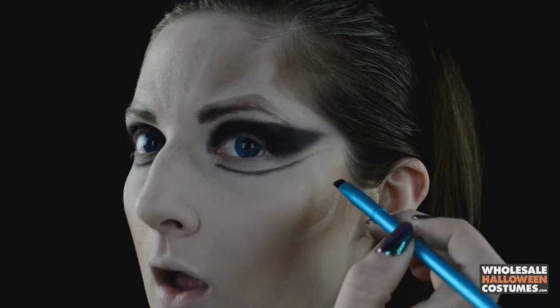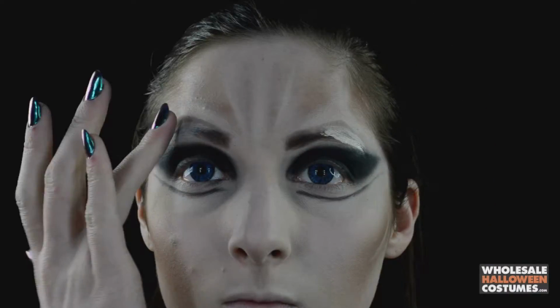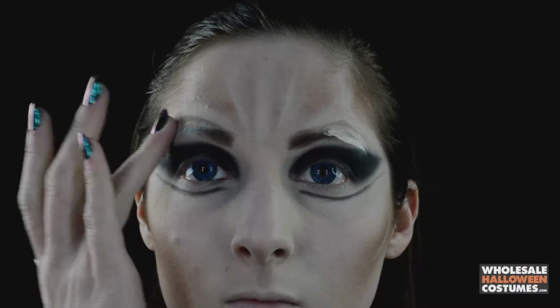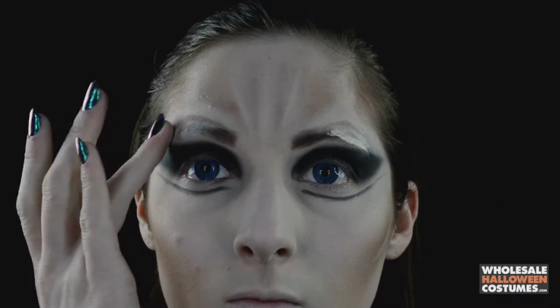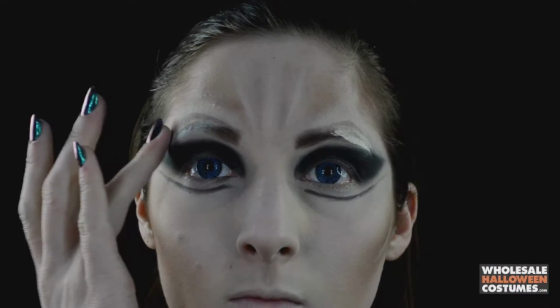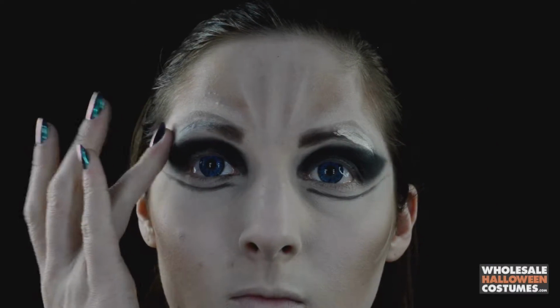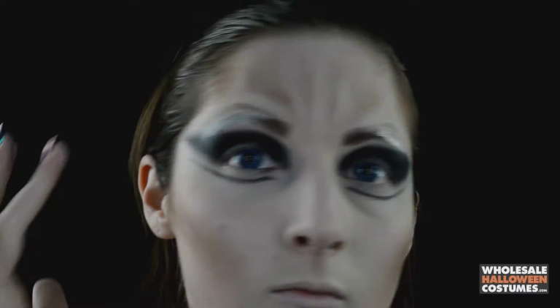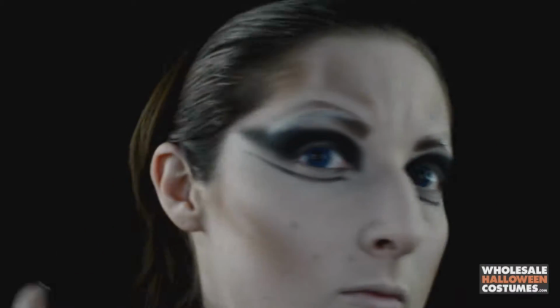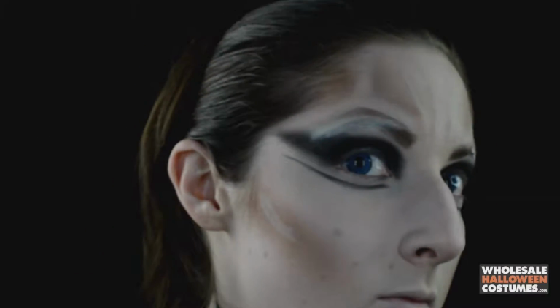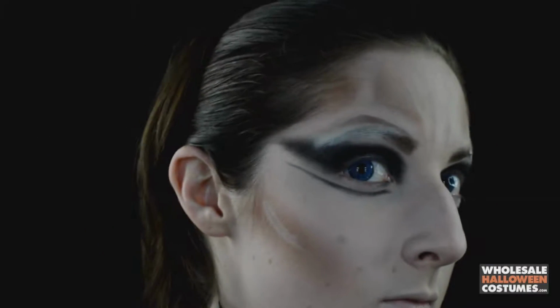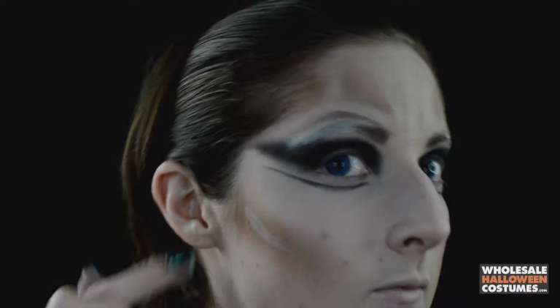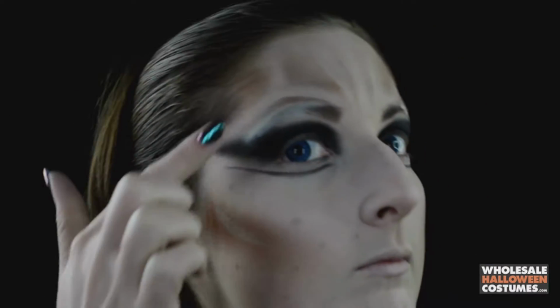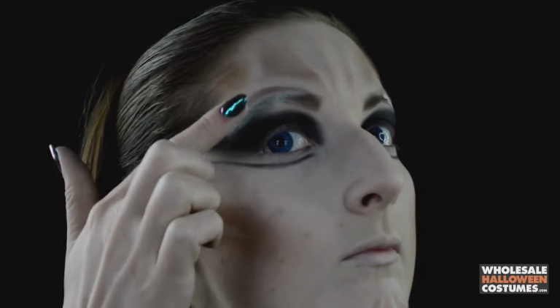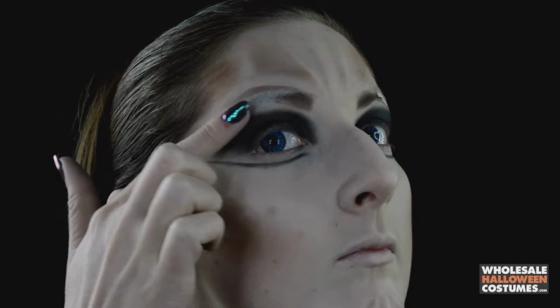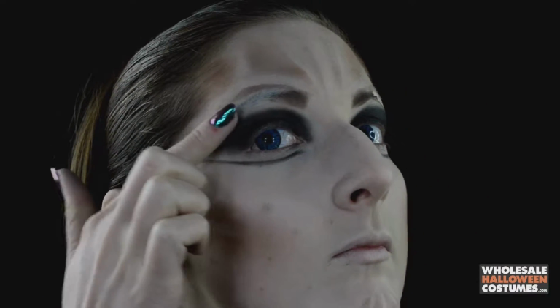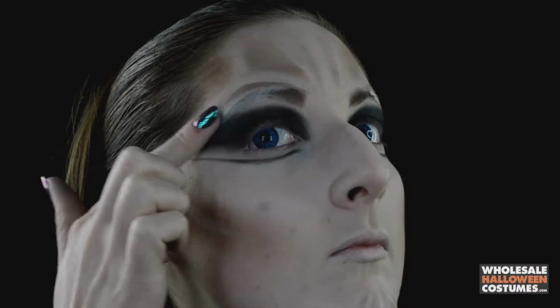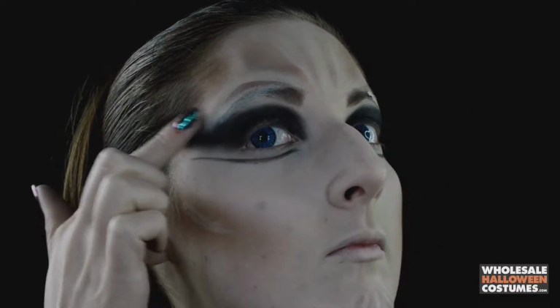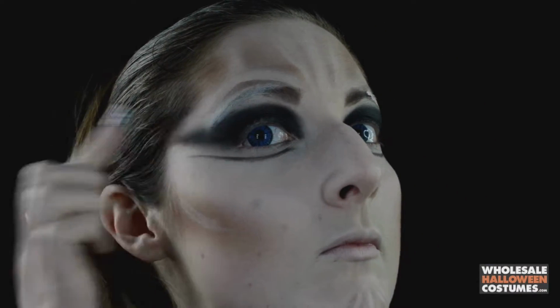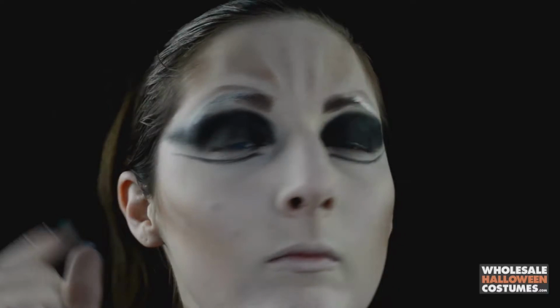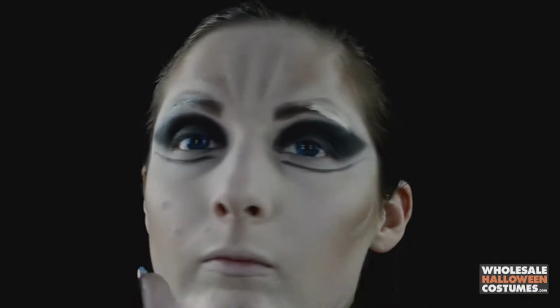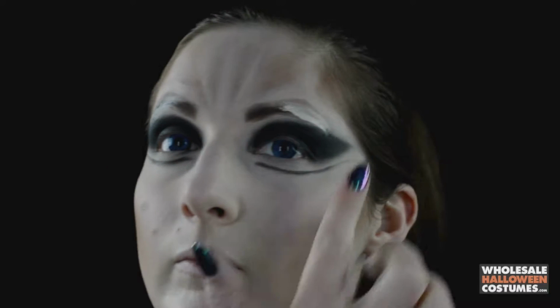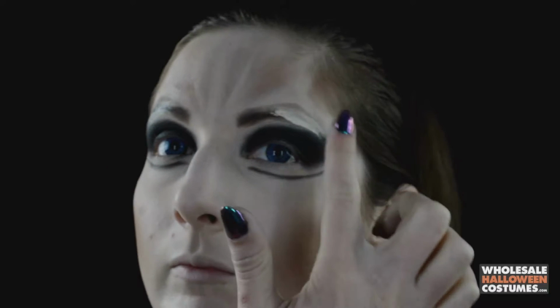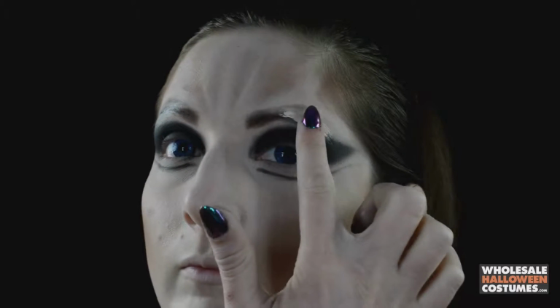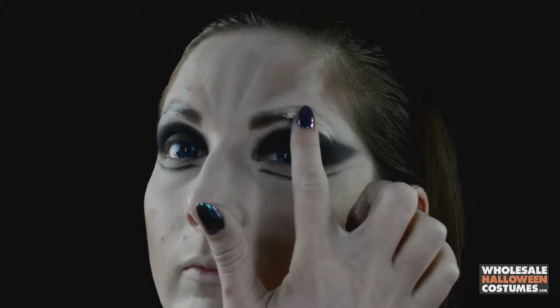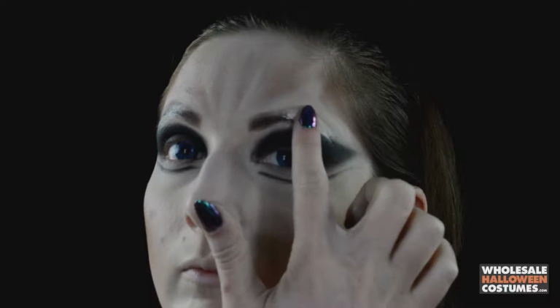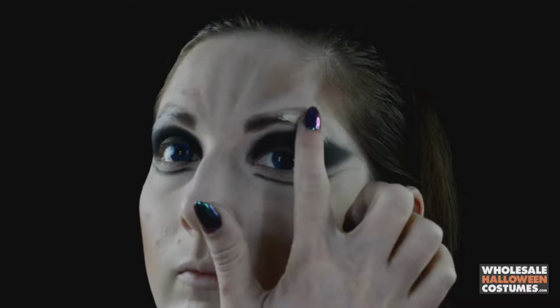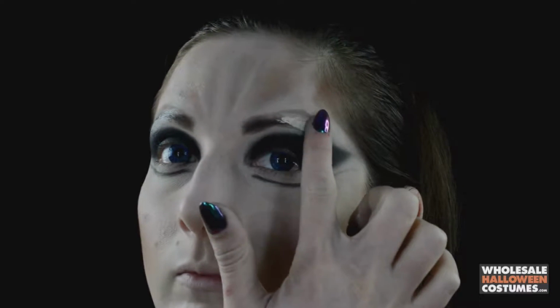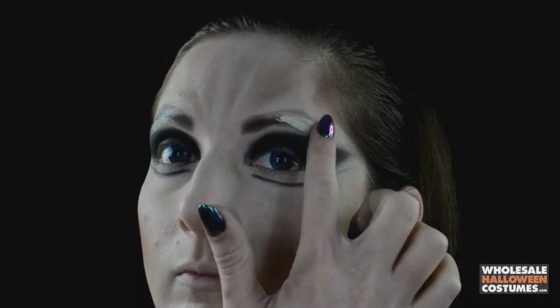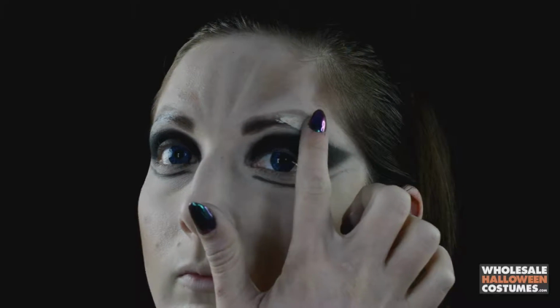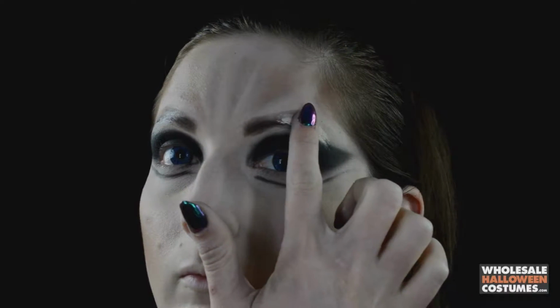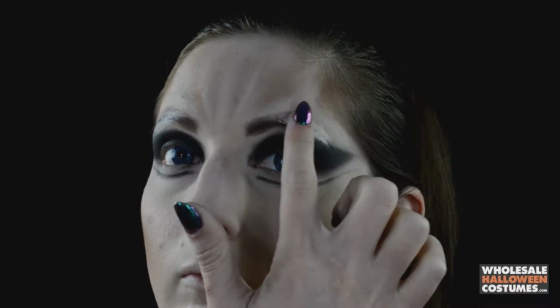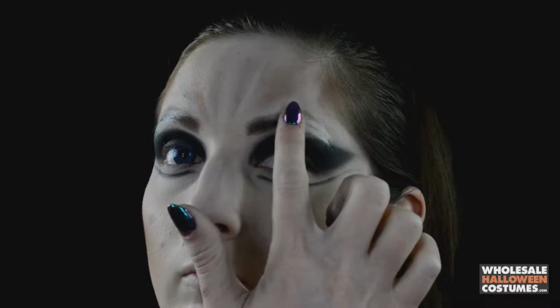Once that's all done, just cover up the brows a little bit more with some concealer.